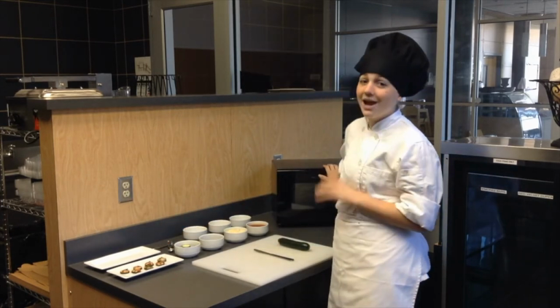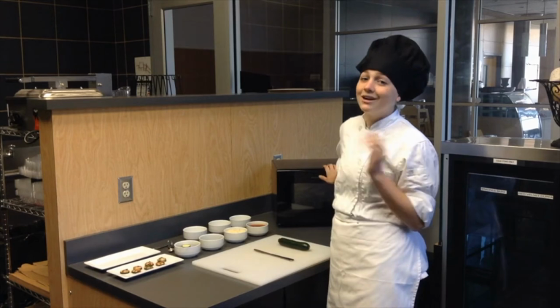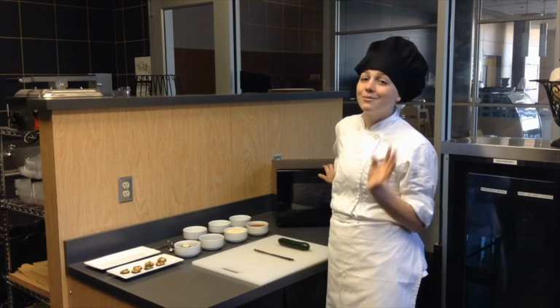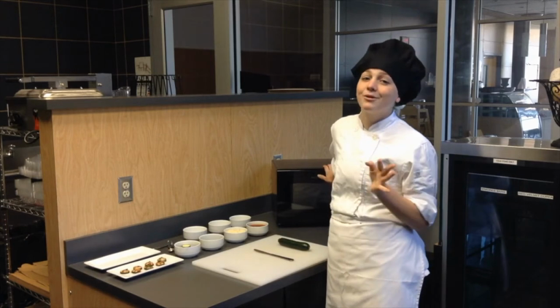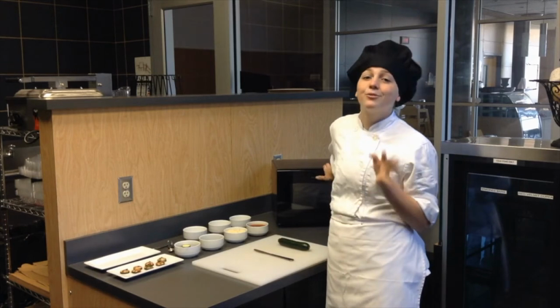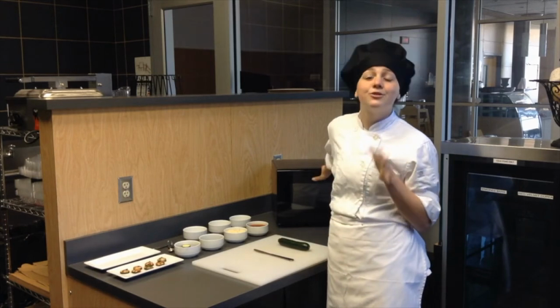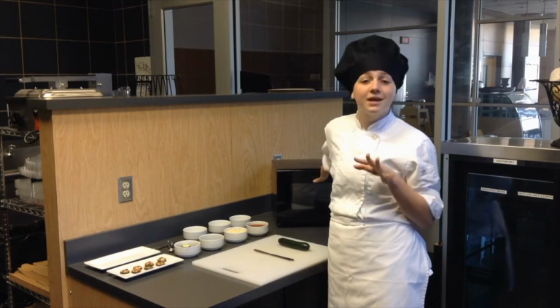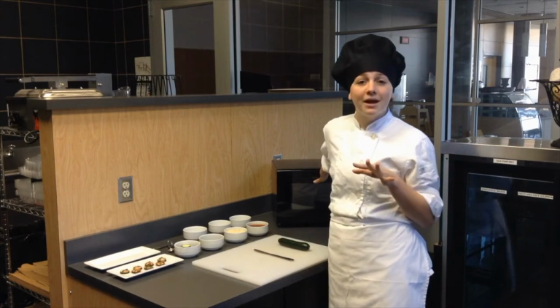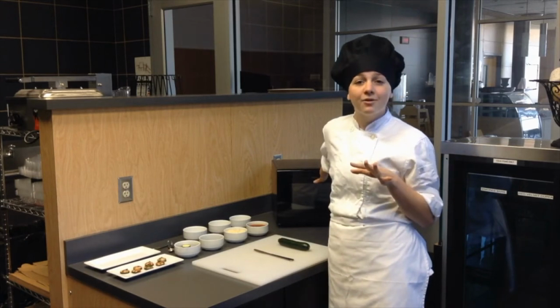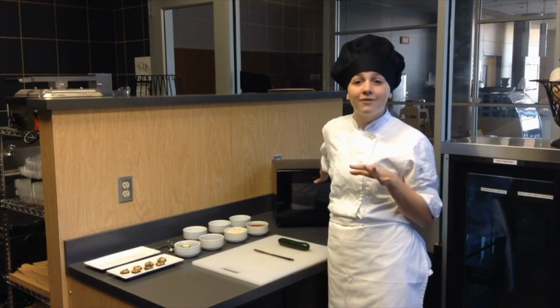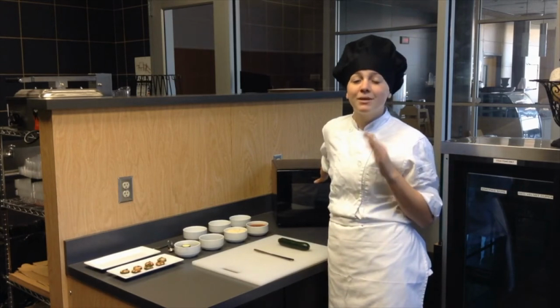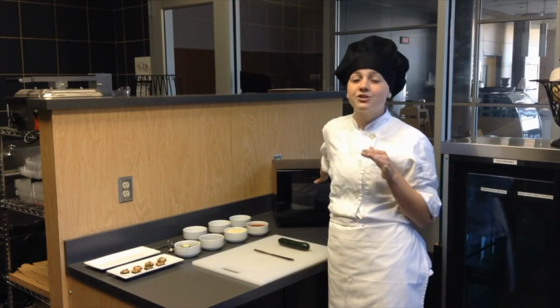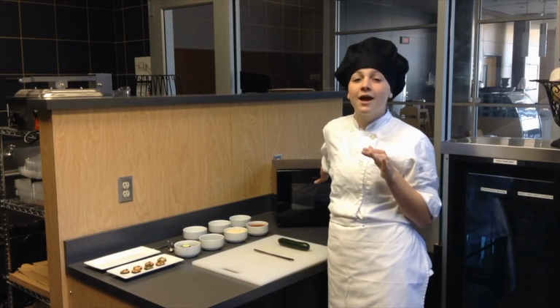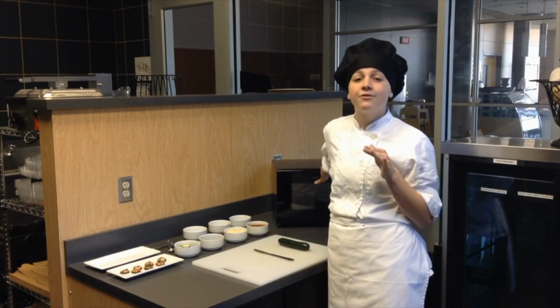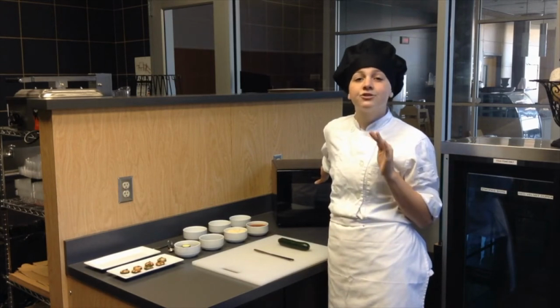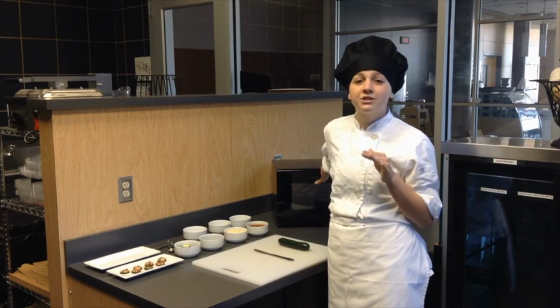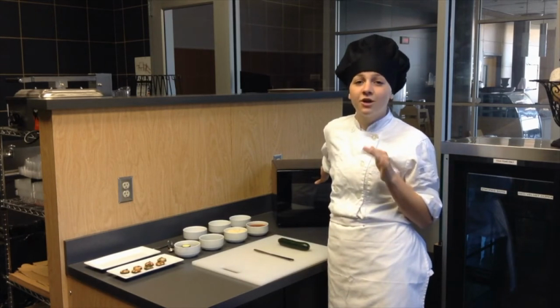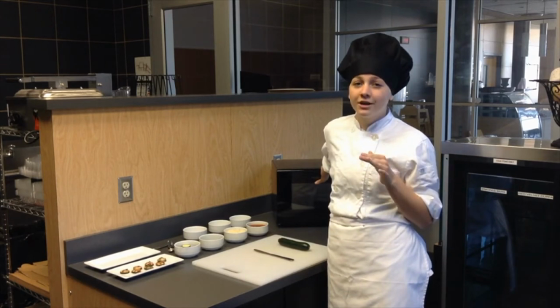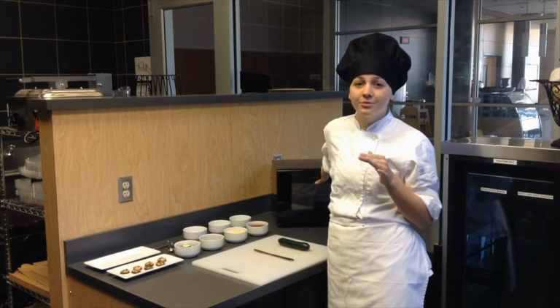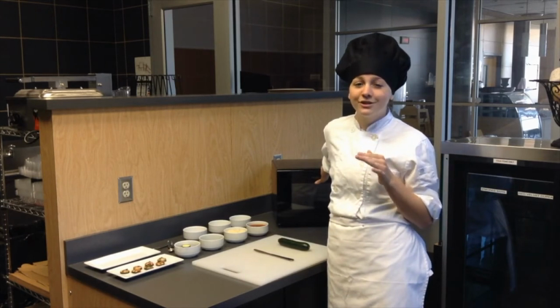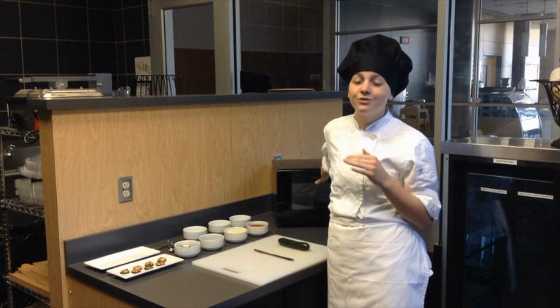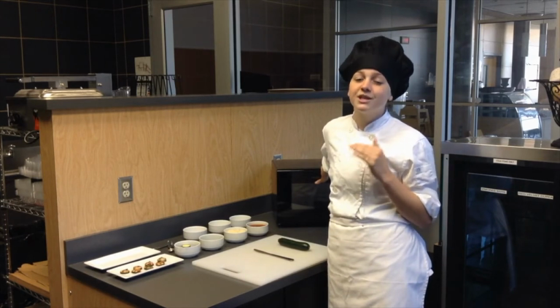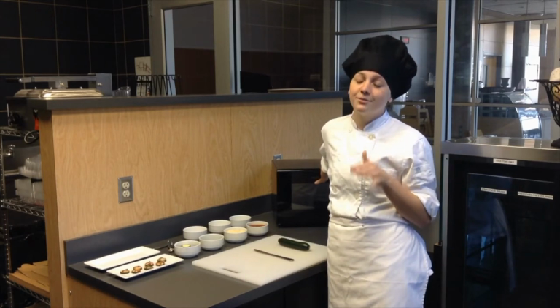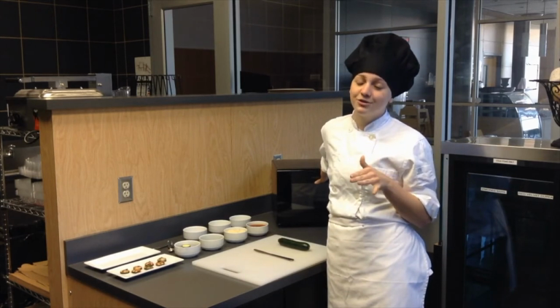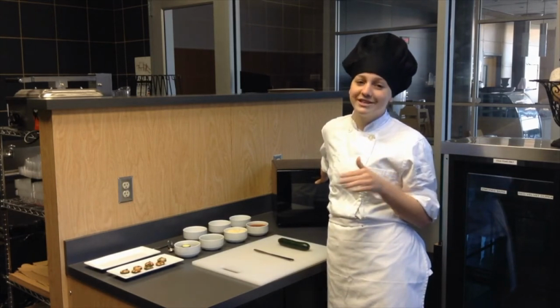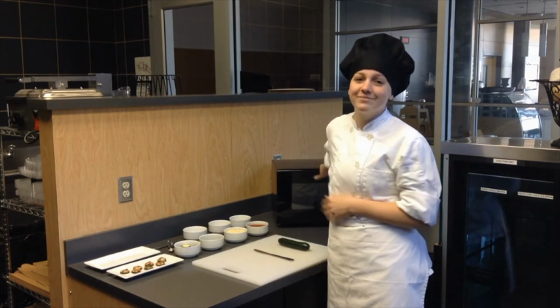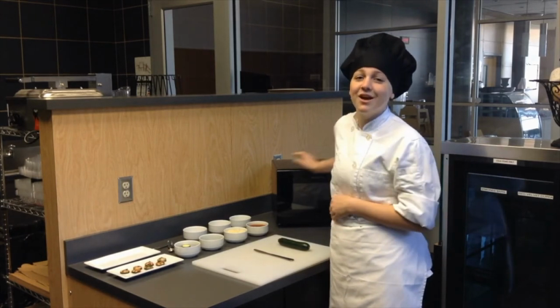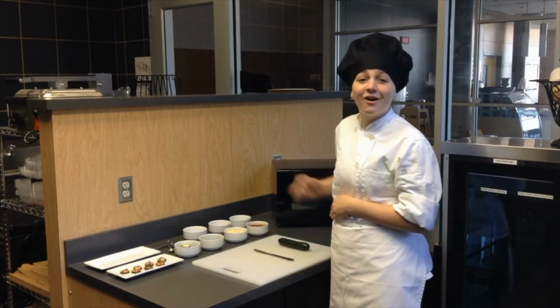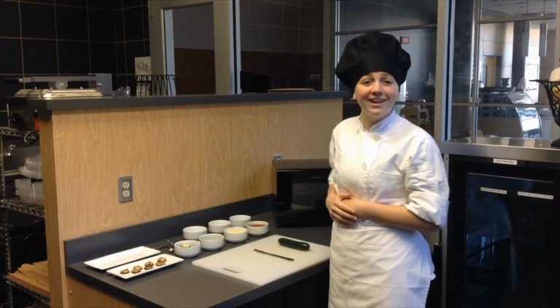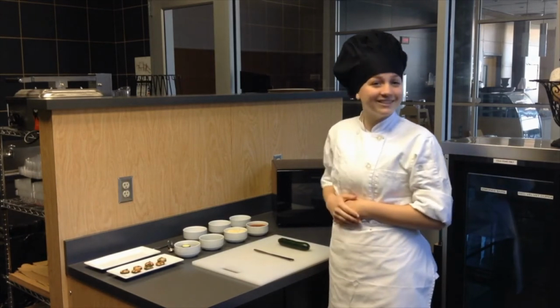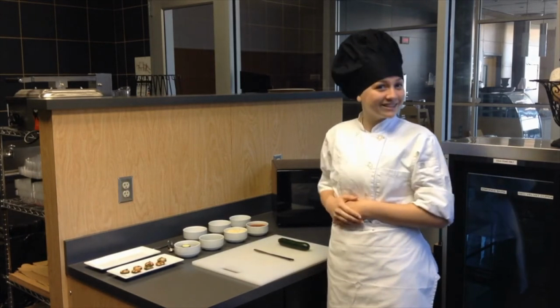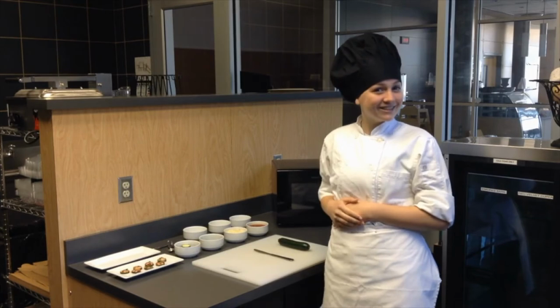Now remember, when using a microwave, make sure to have your trusted guardian with you to help you use it. Alright, let's start.